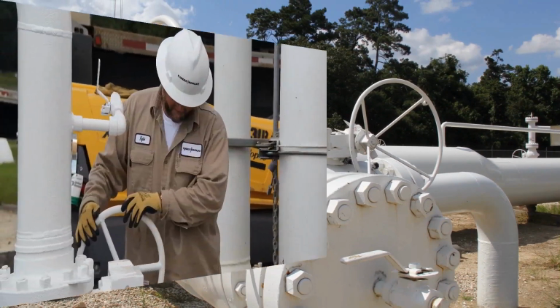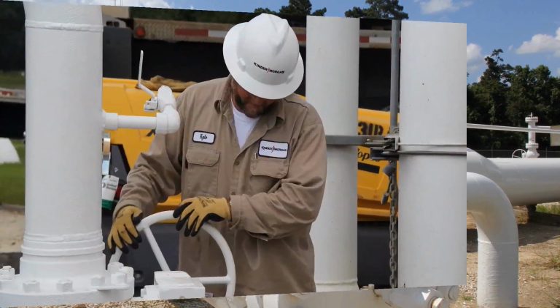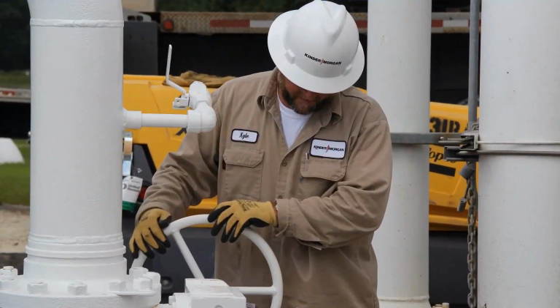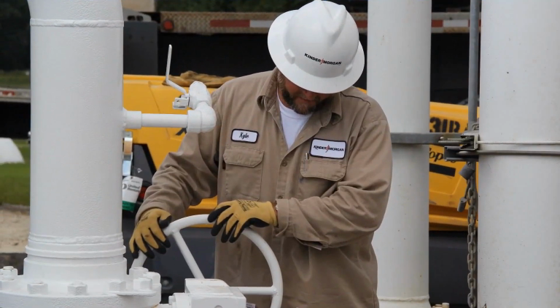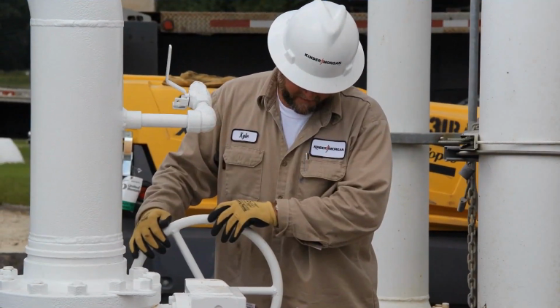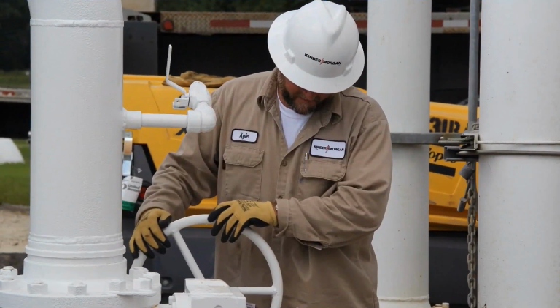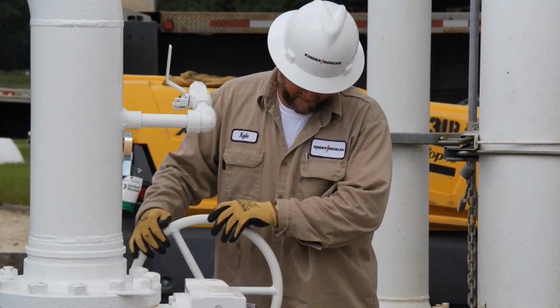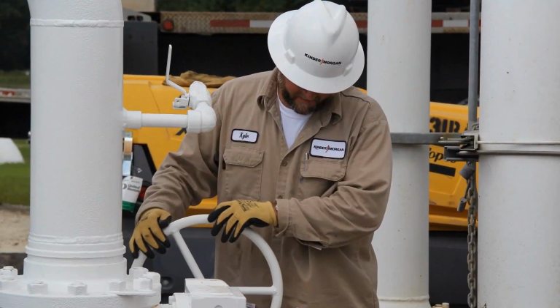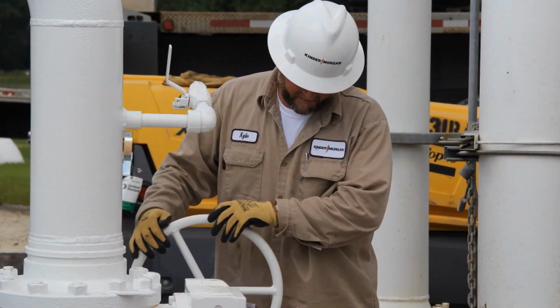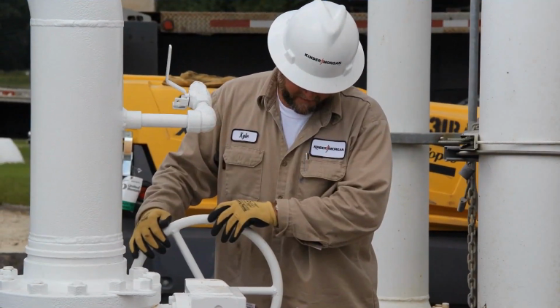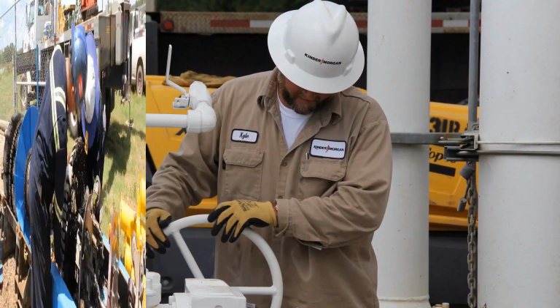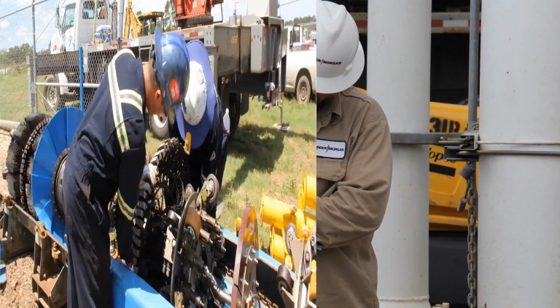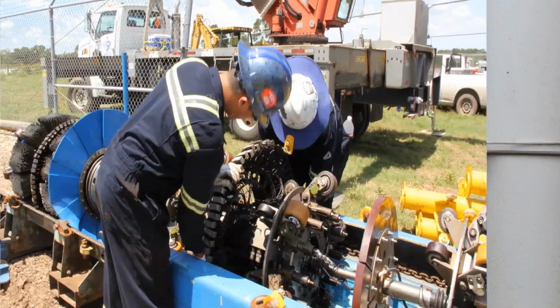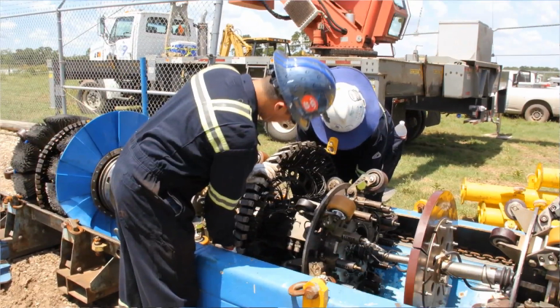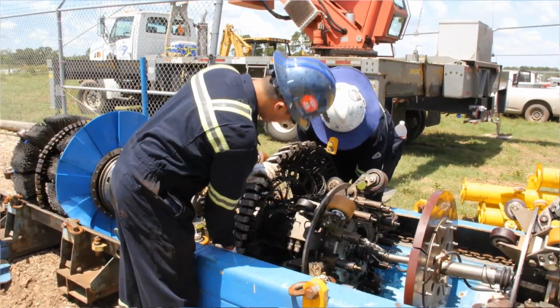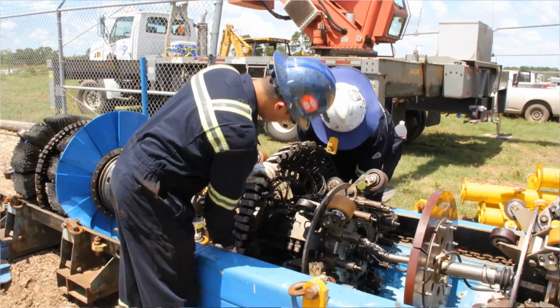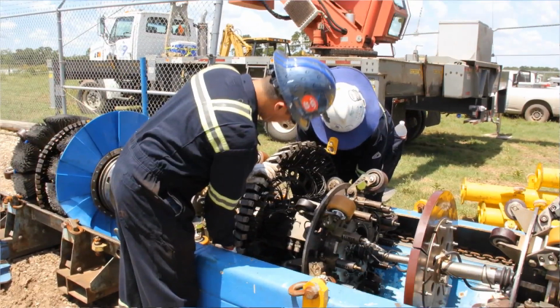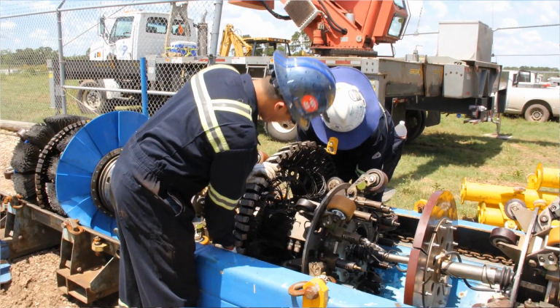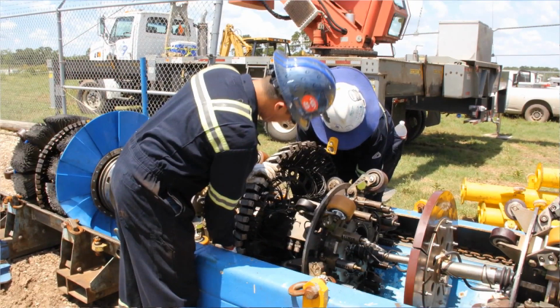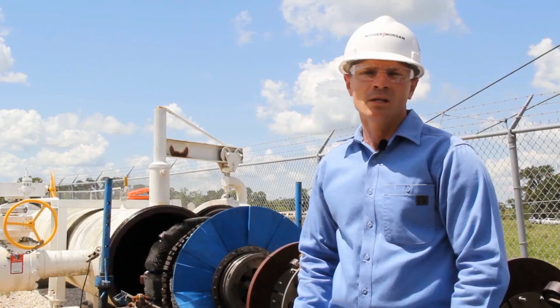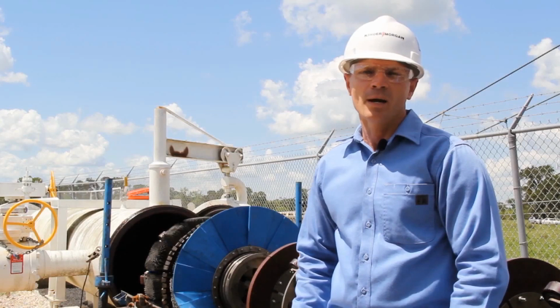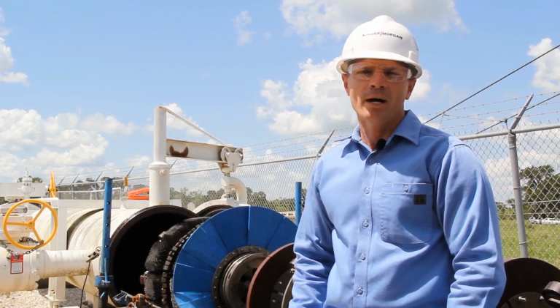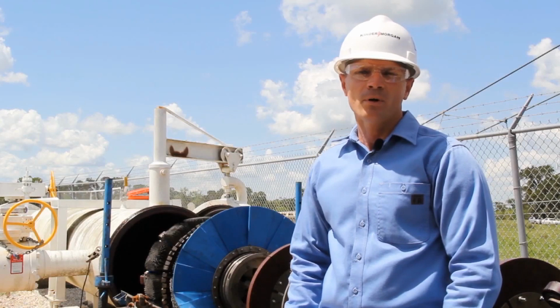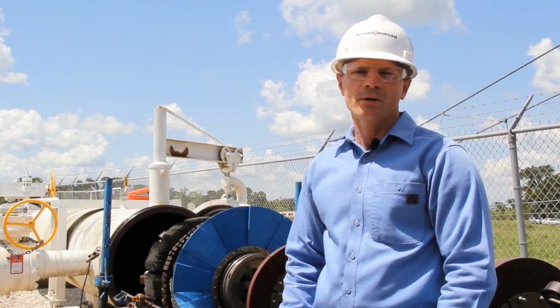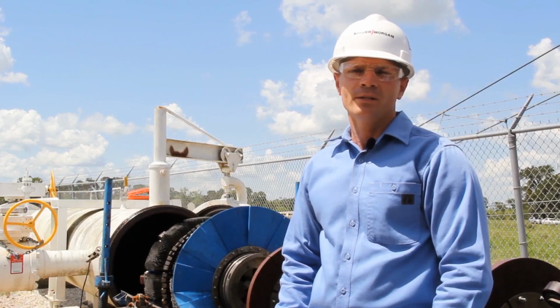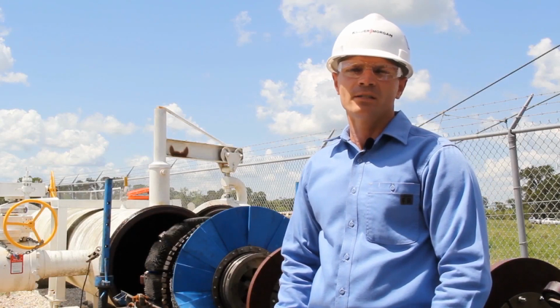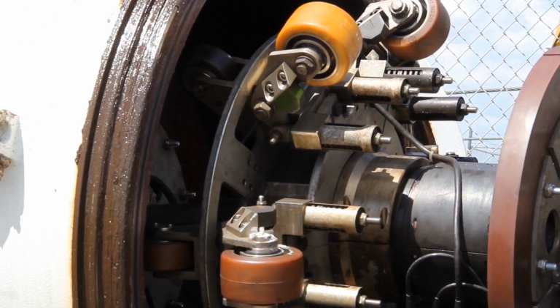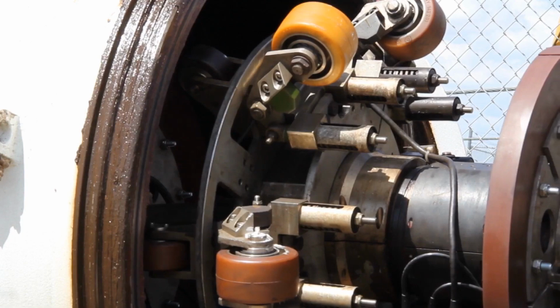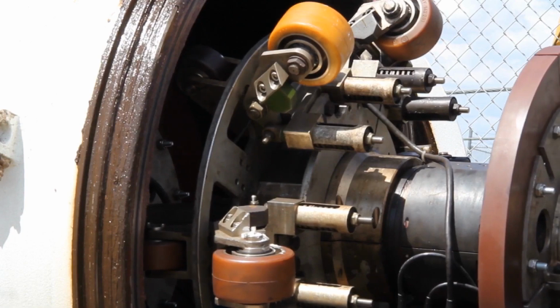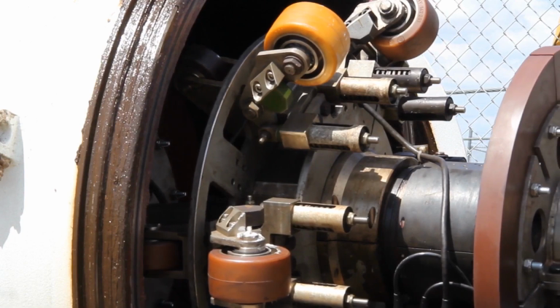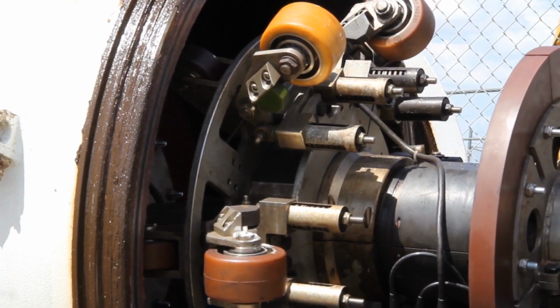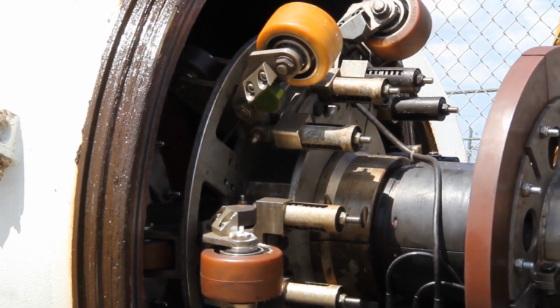Thanks for taking the time to learn about pipeline integrity and our safety initiatives. I'm Brian Parker and this is a look inside Kinder Morgan.